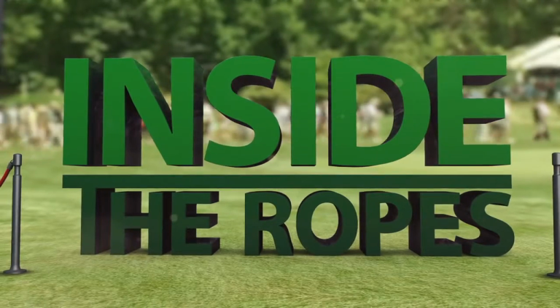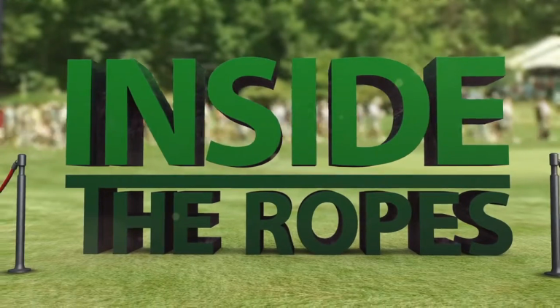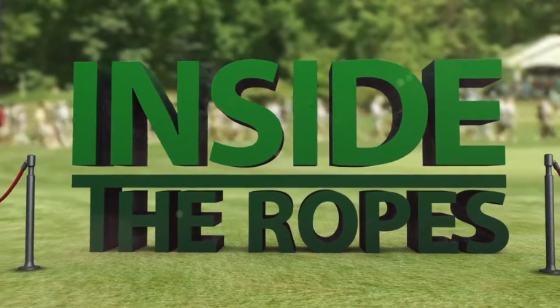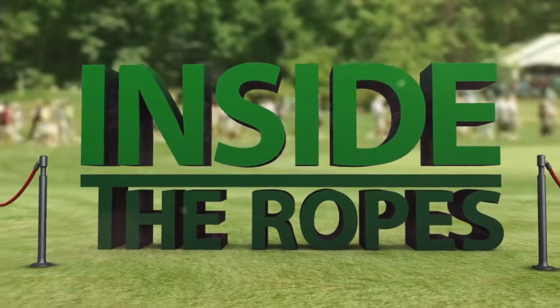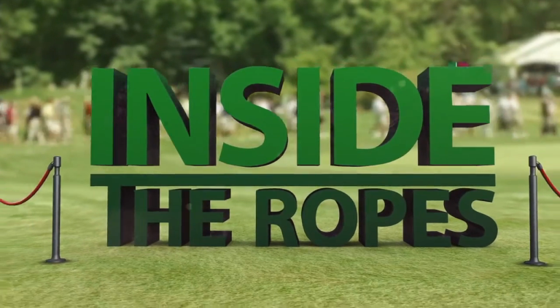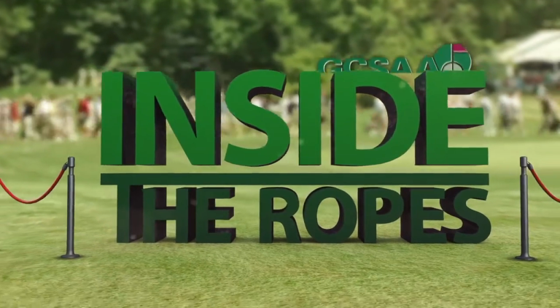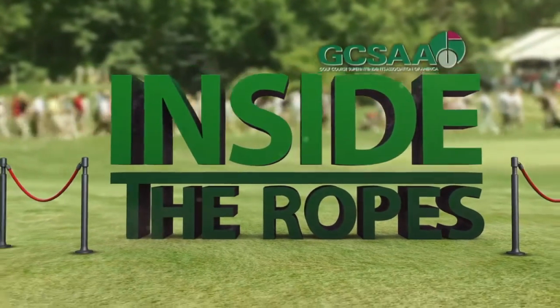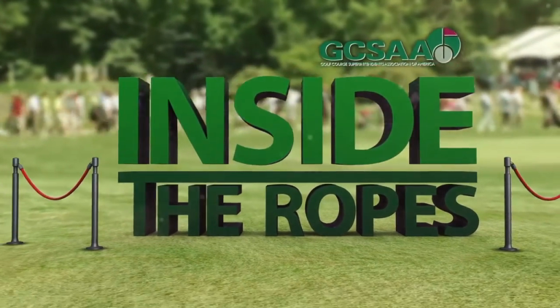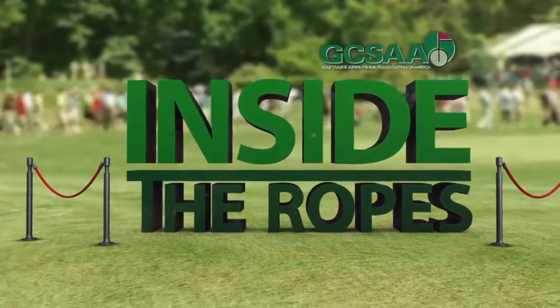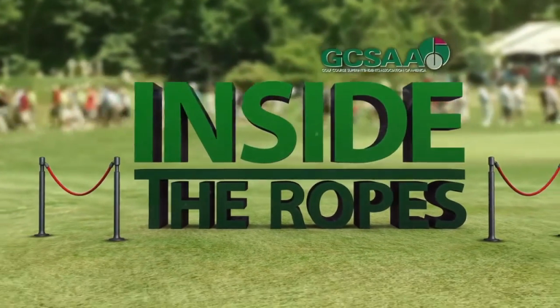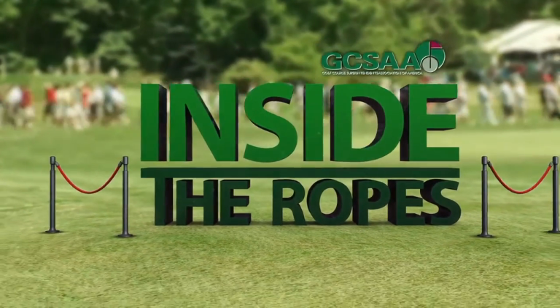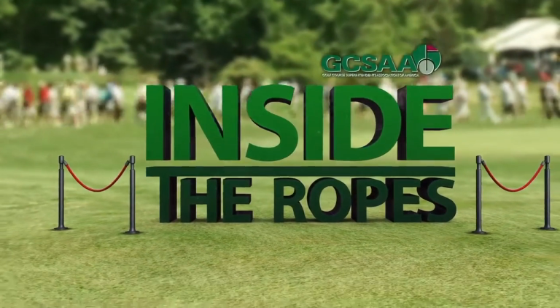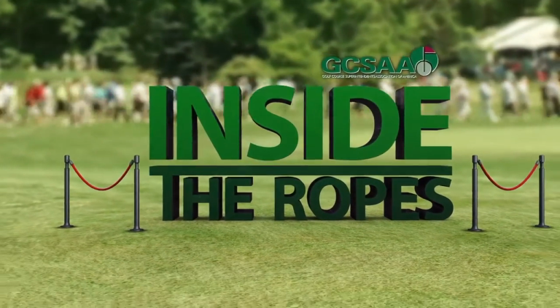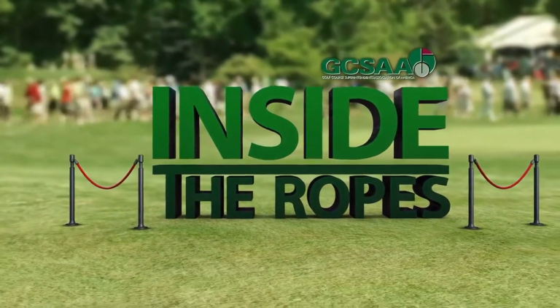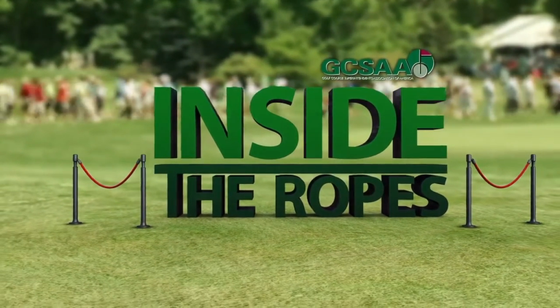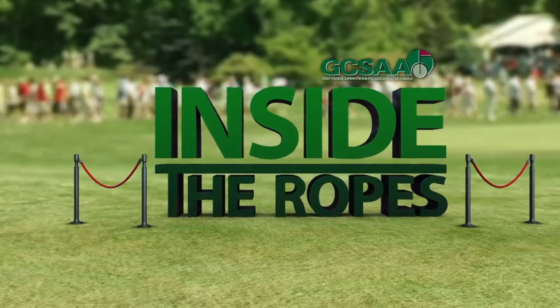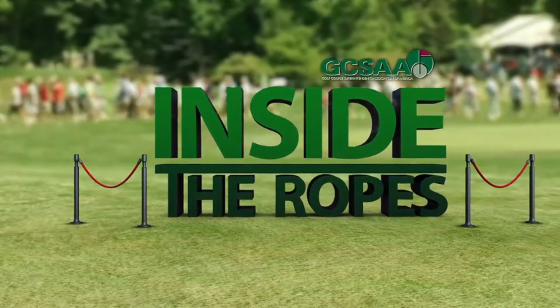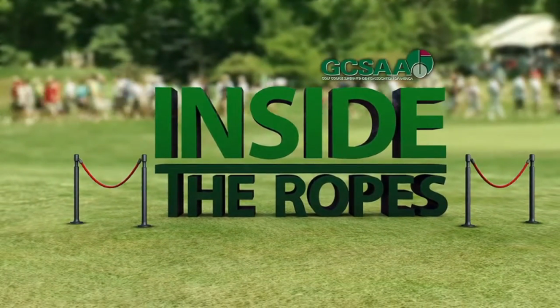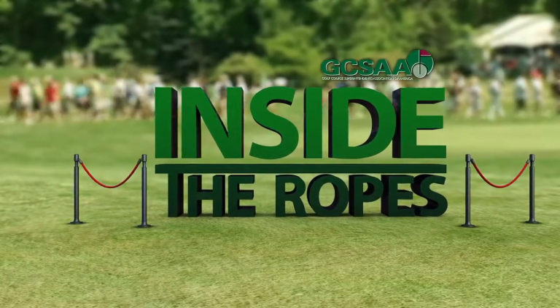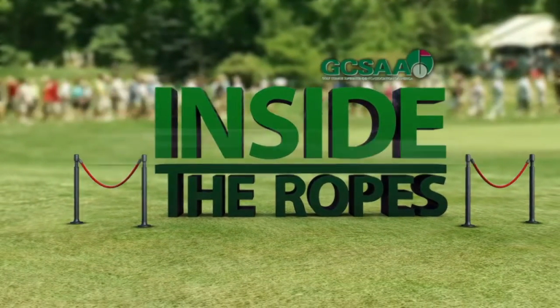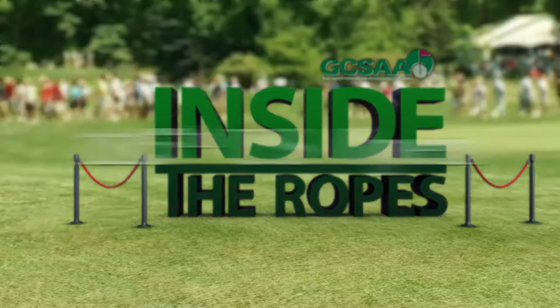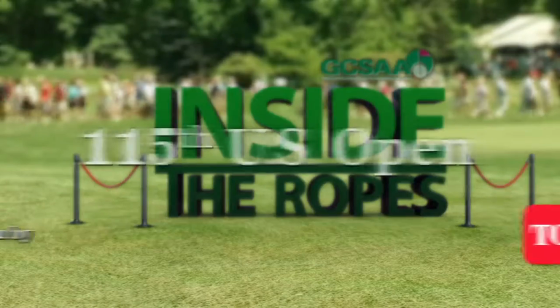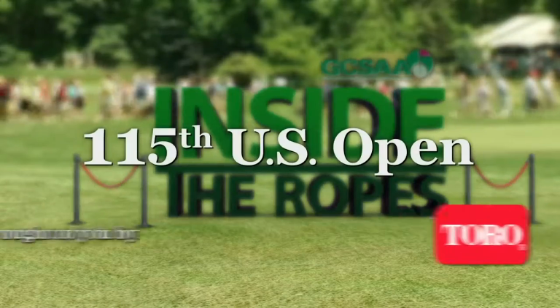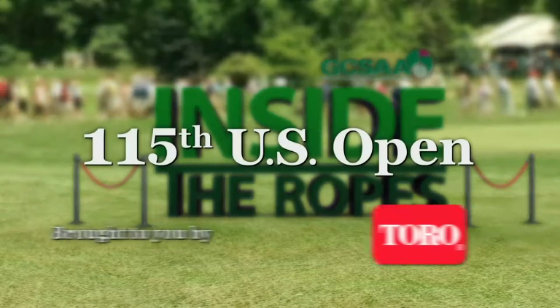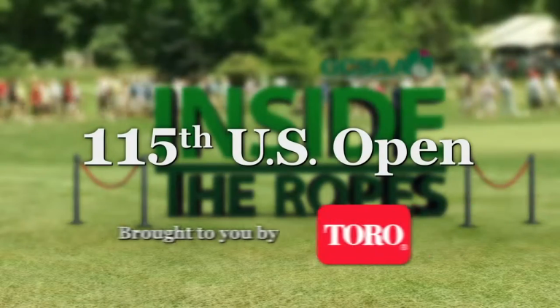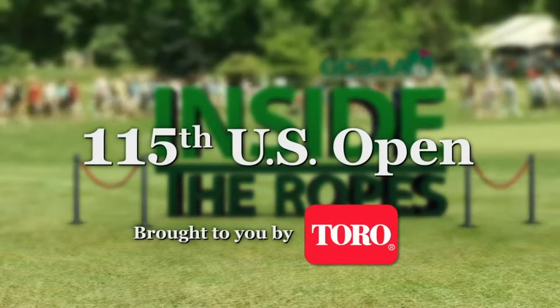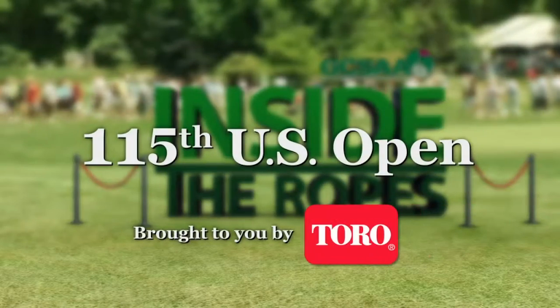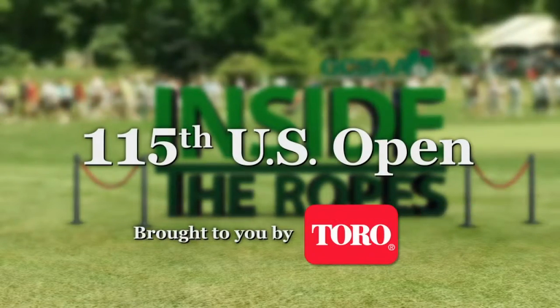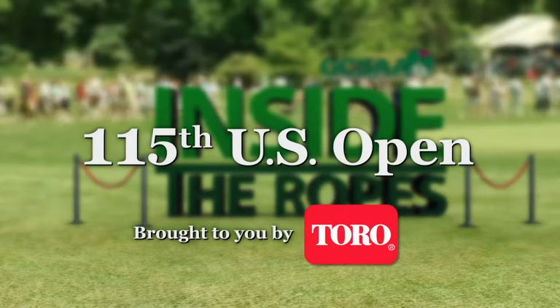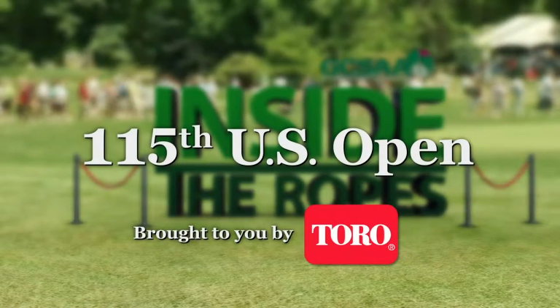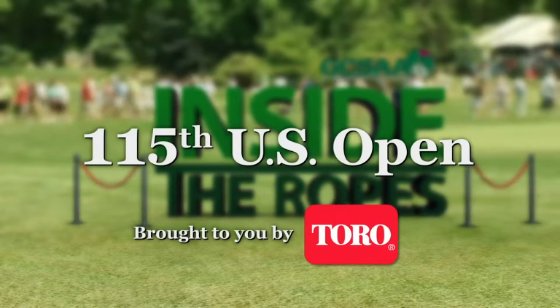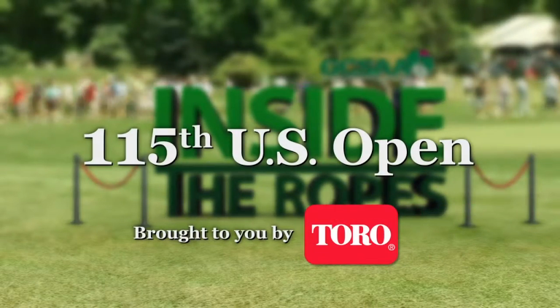Inside the Ropes, taking you behind the scenes of tournament preparation.